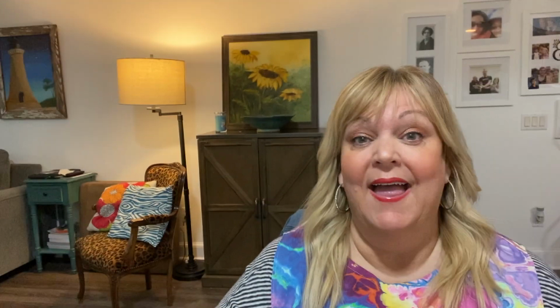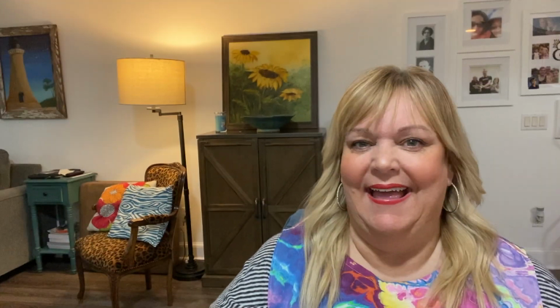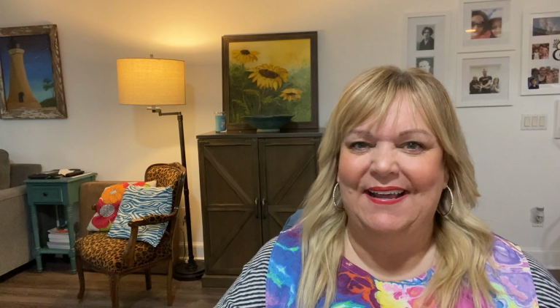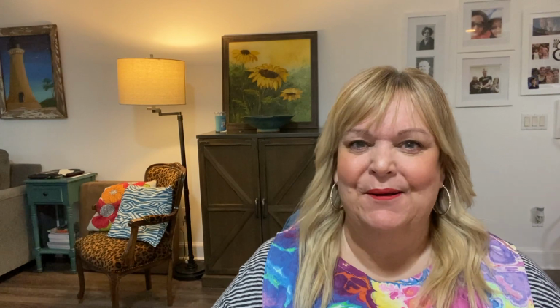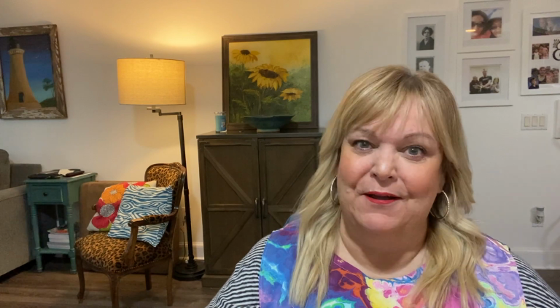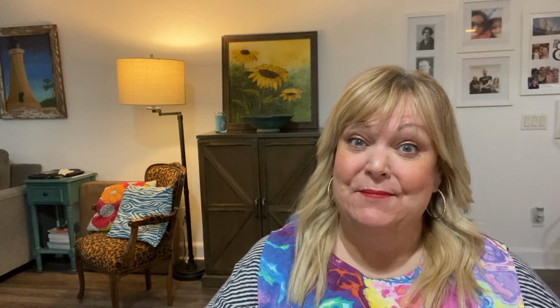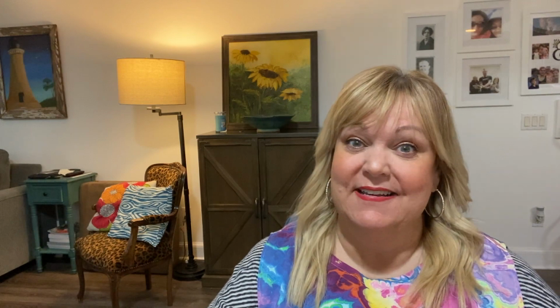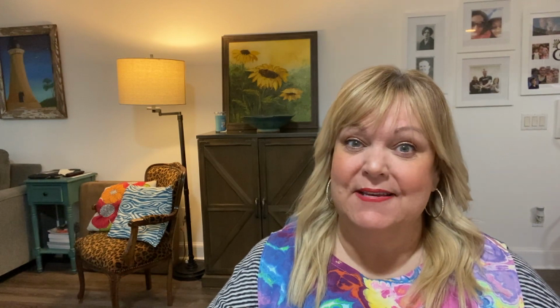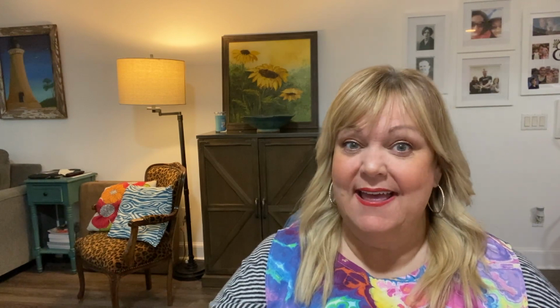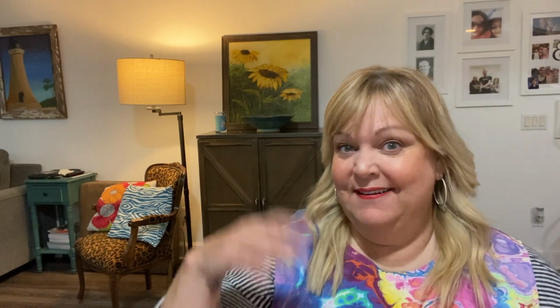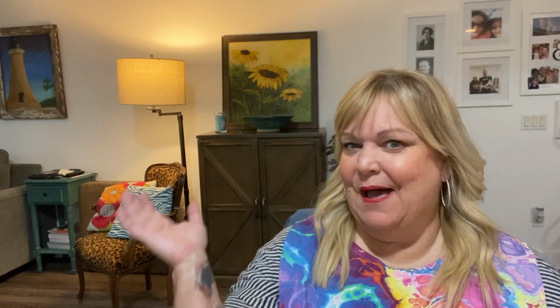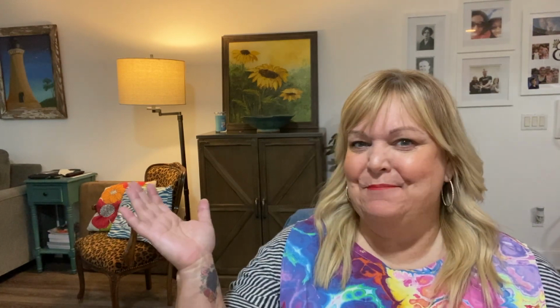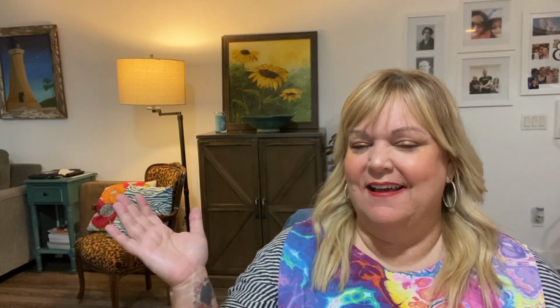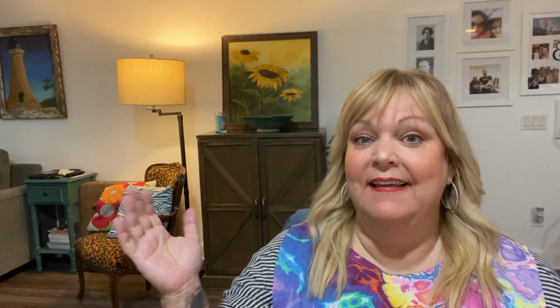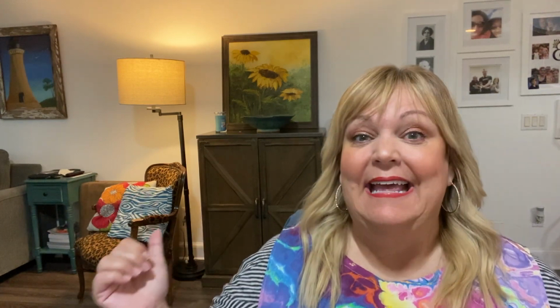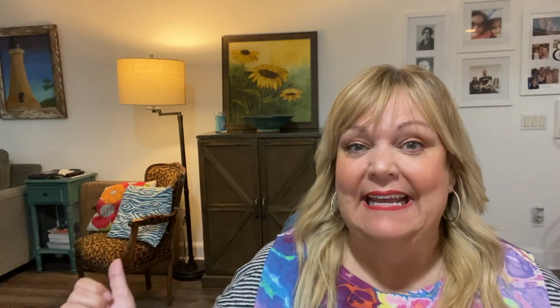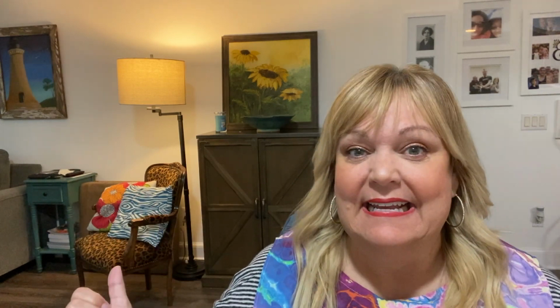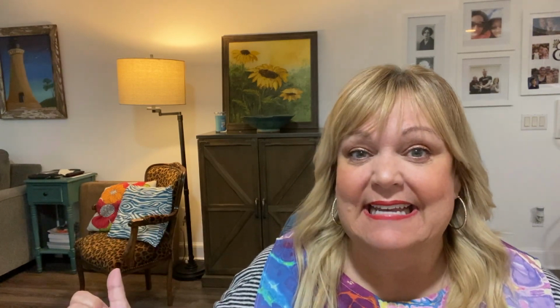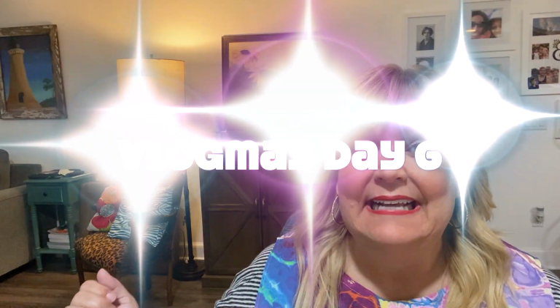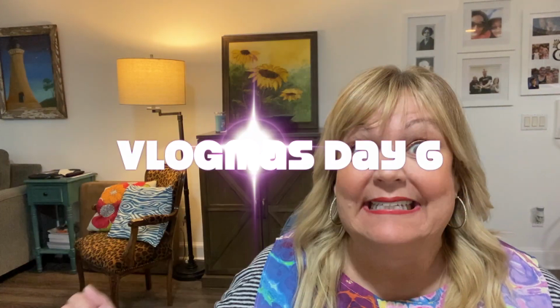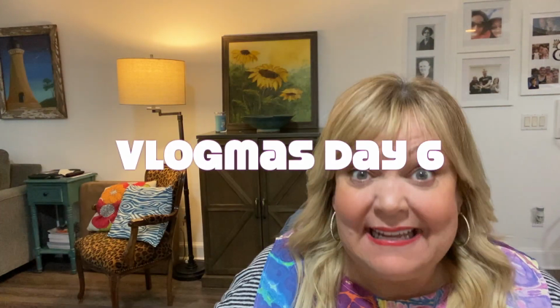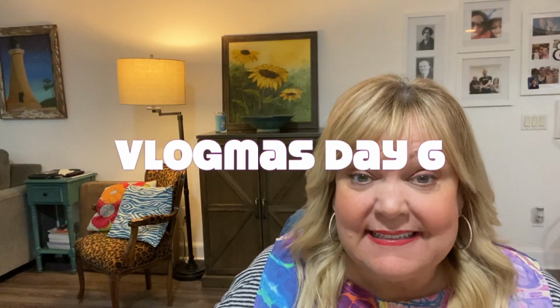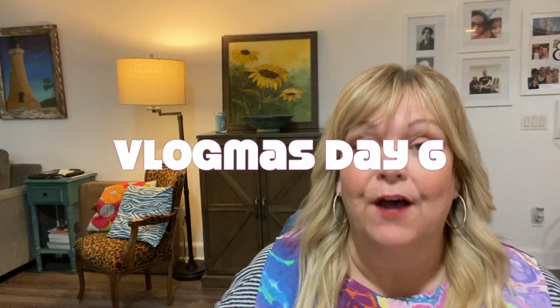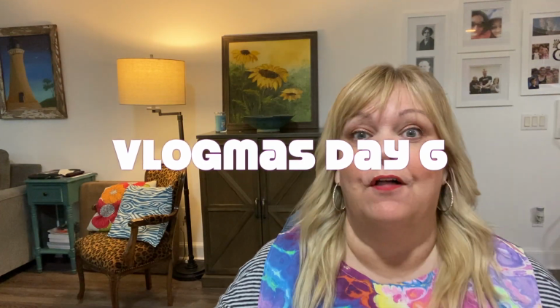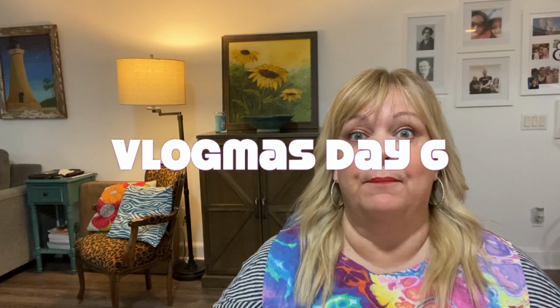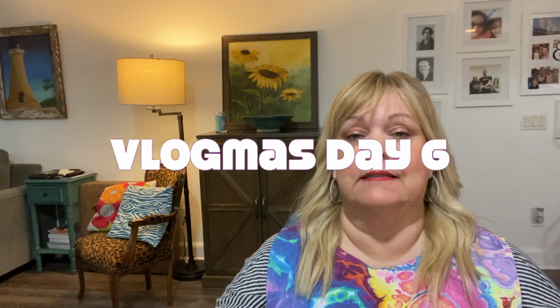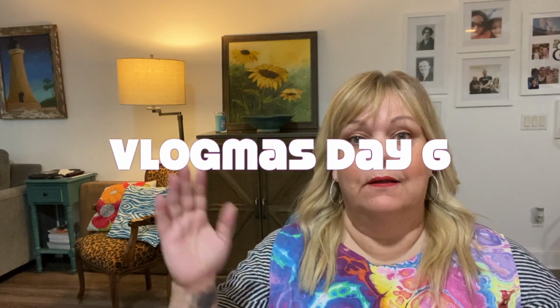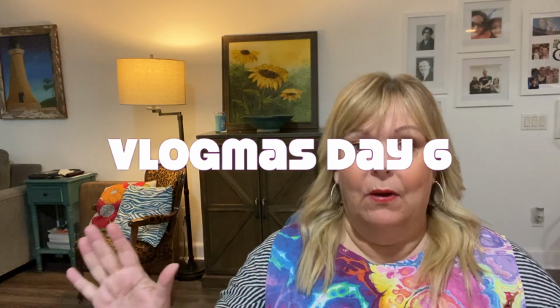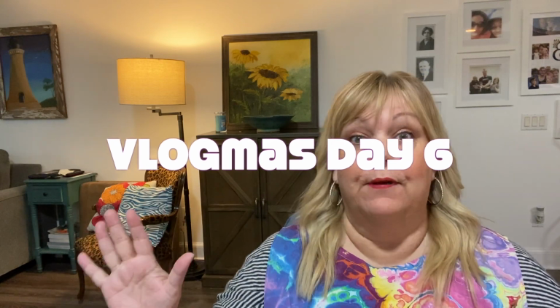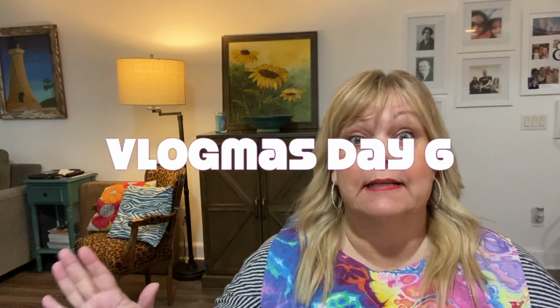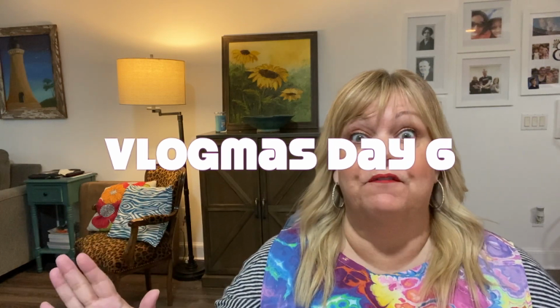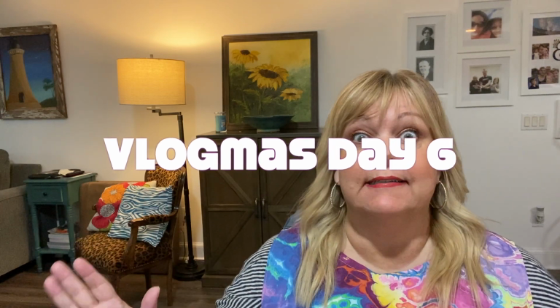Hello, welcome to Michelle Sews again. I'm Michelle and it is day six of Vlogmas. Wow, it's going fast.